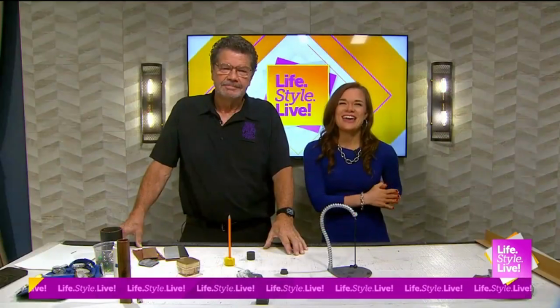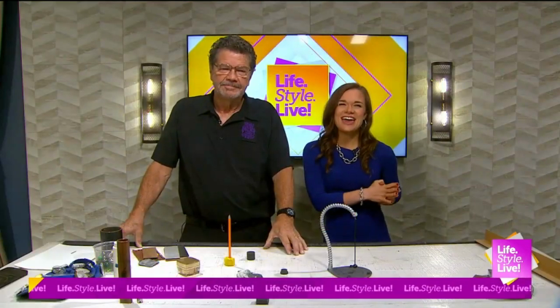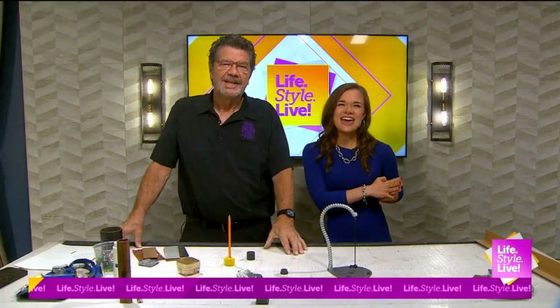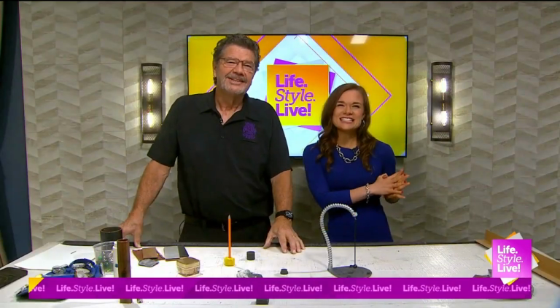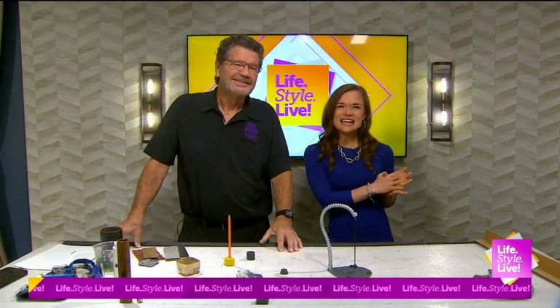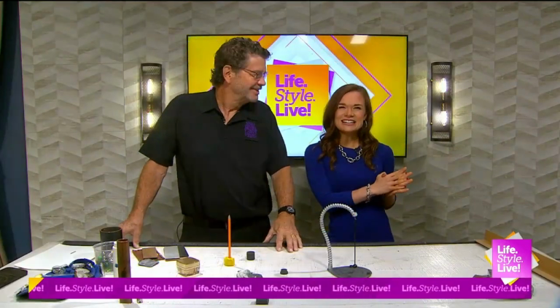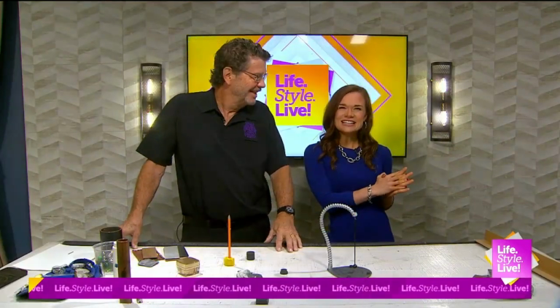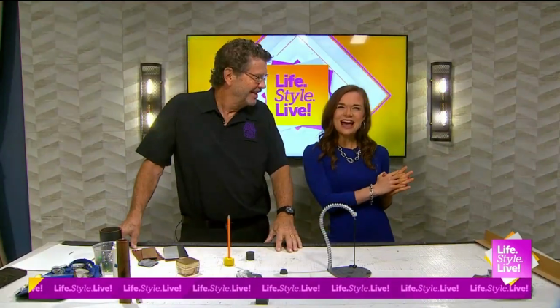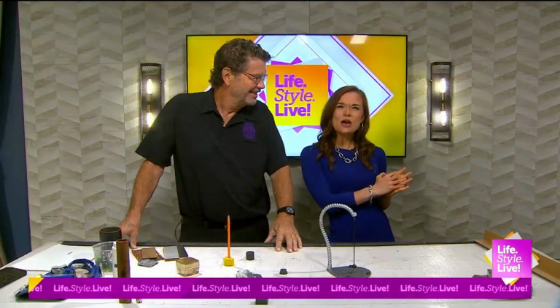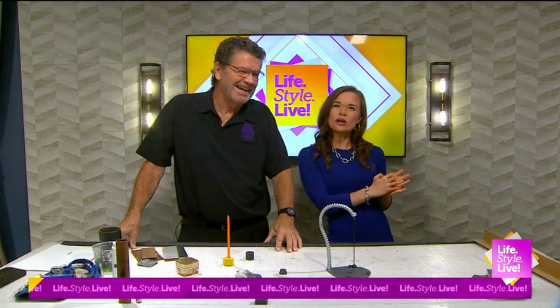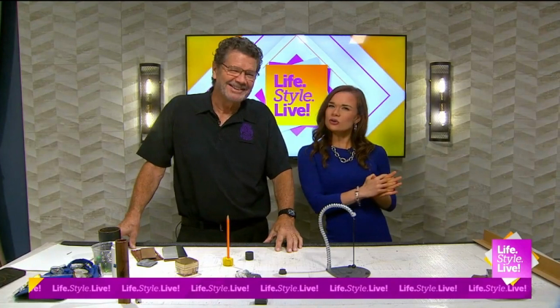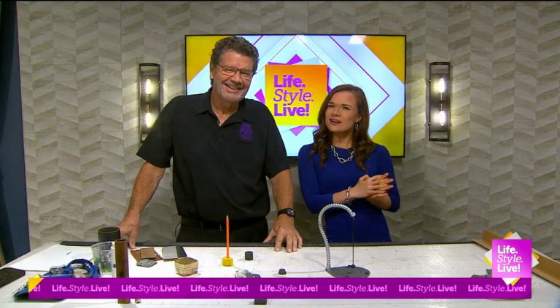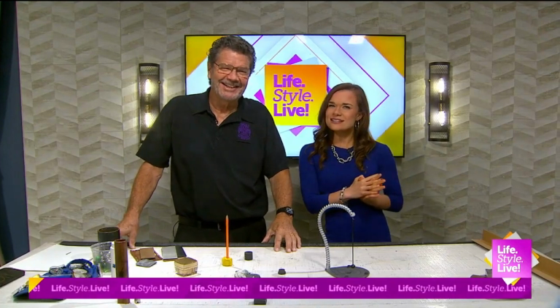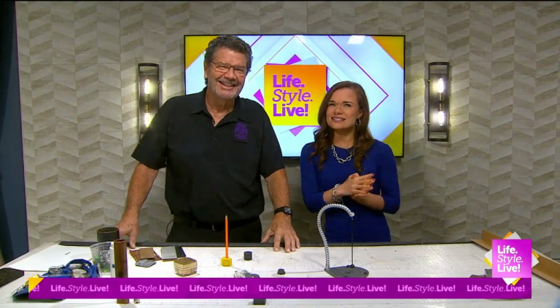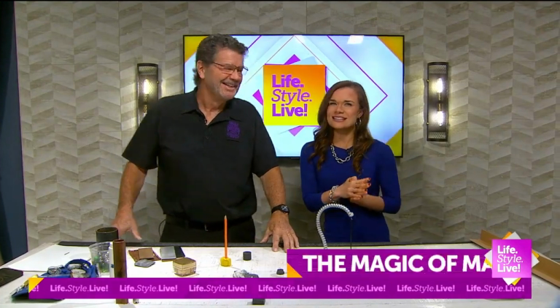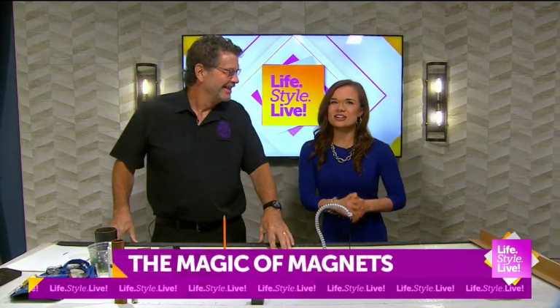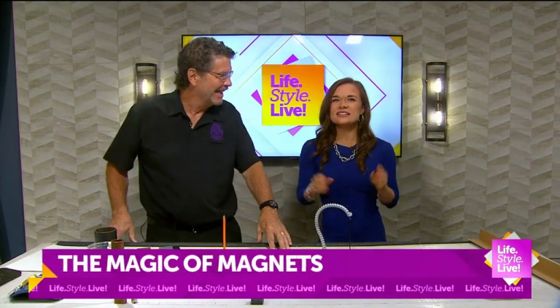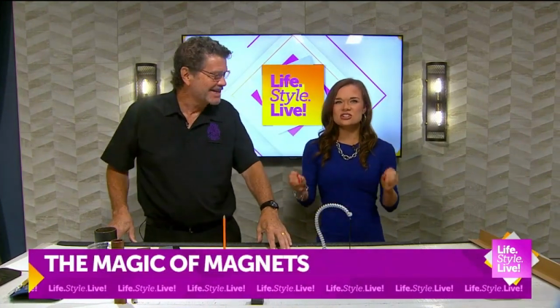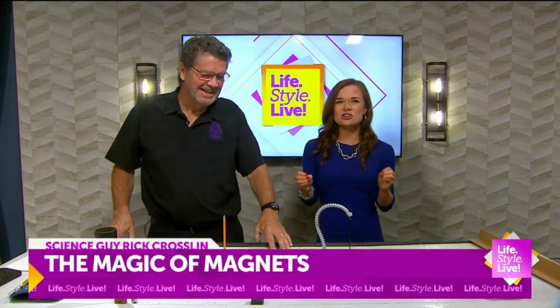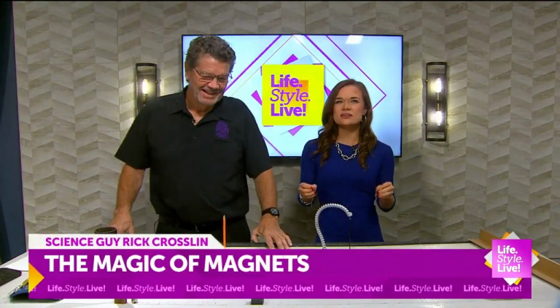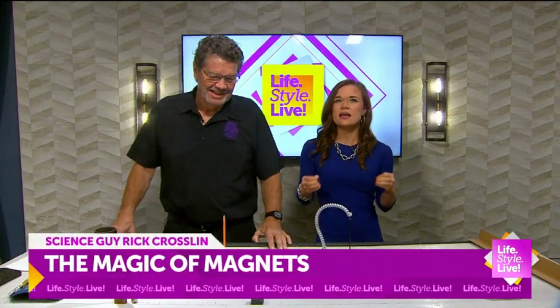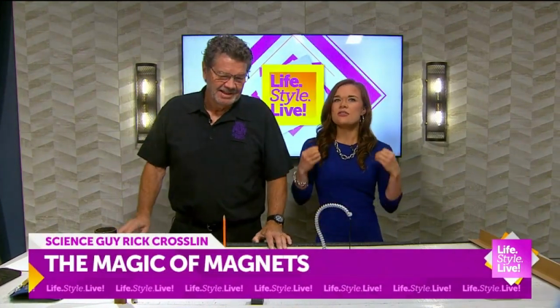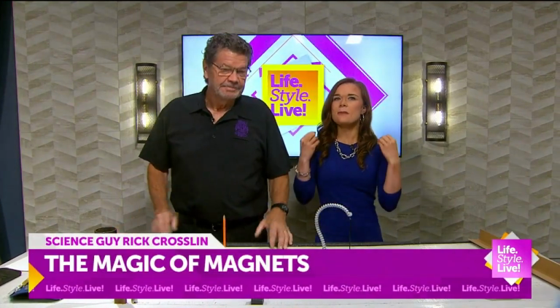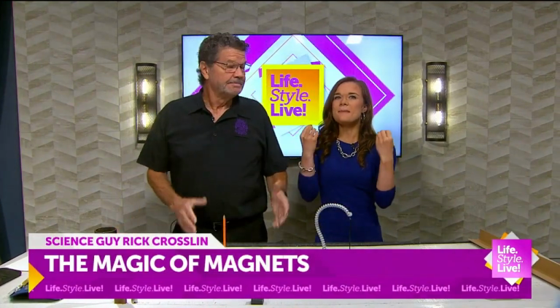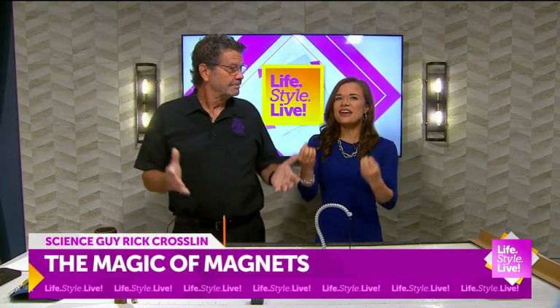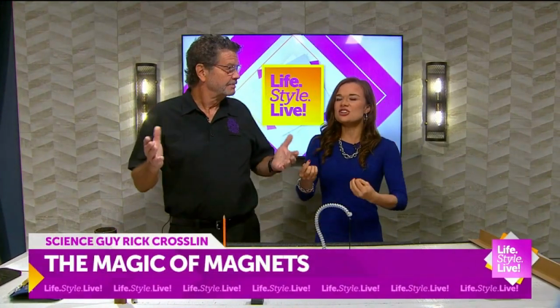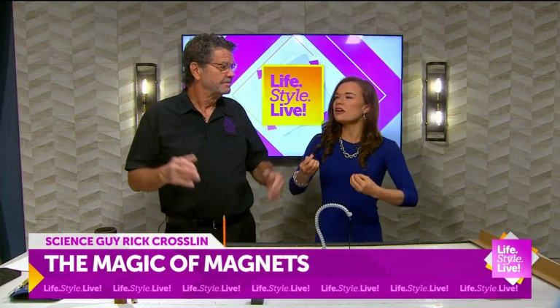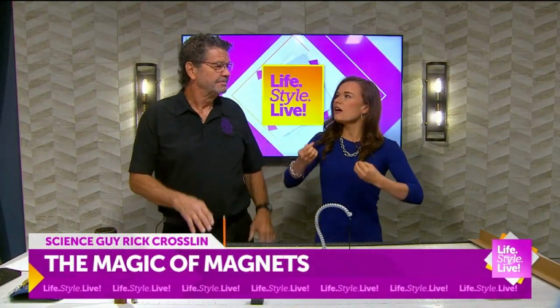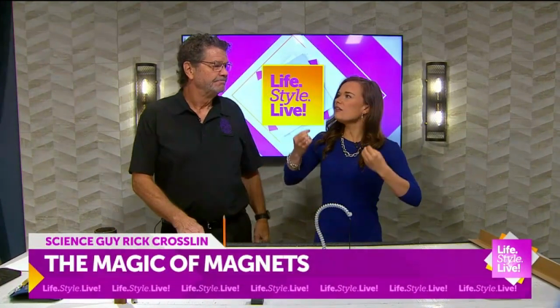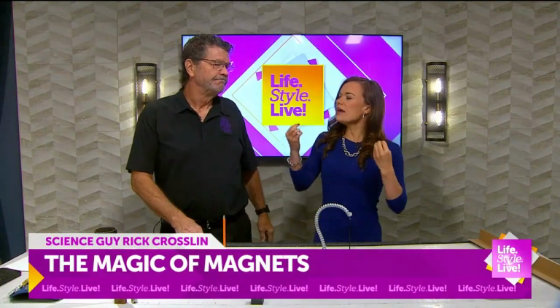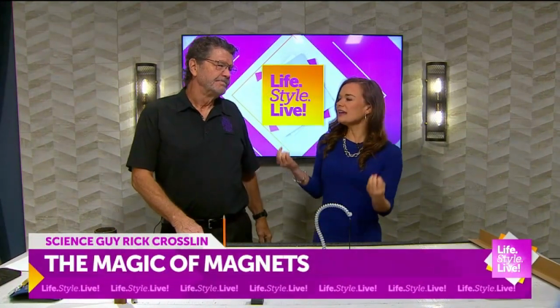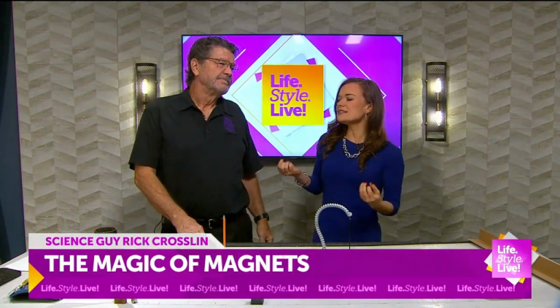Hey, hey, science guy! Rick Croslin is here and he's going to show us the magic of magnets.